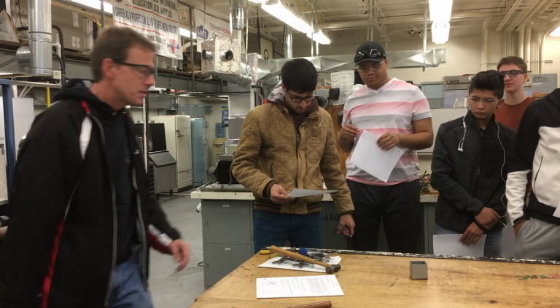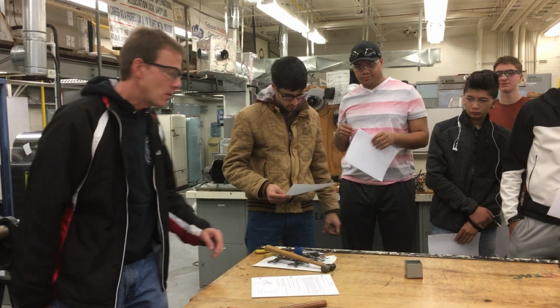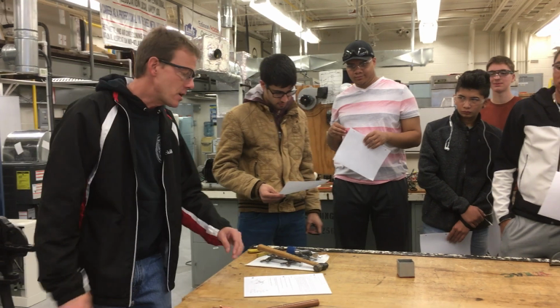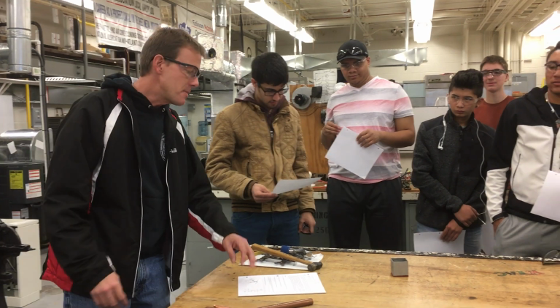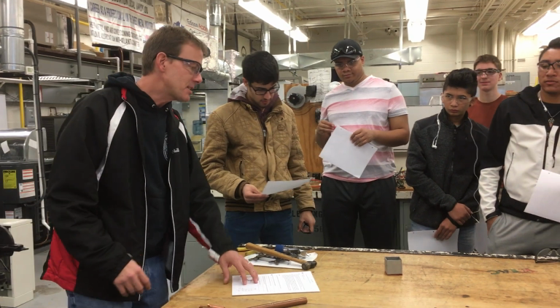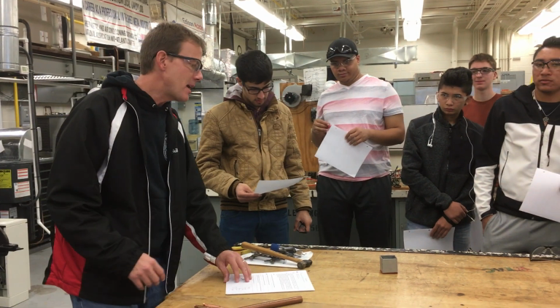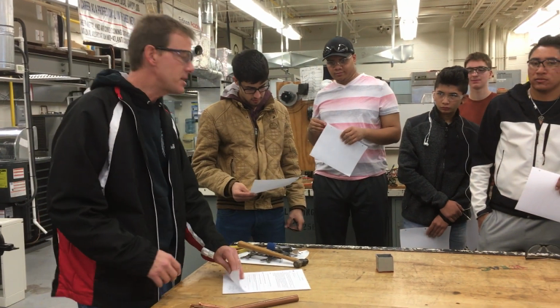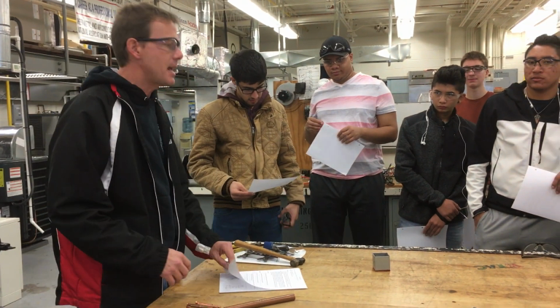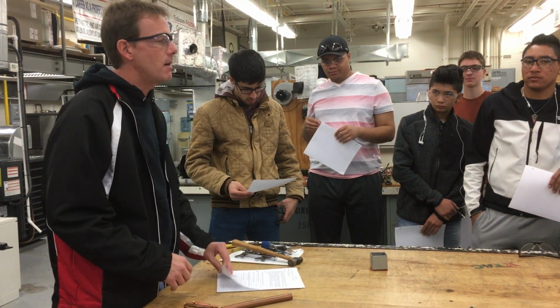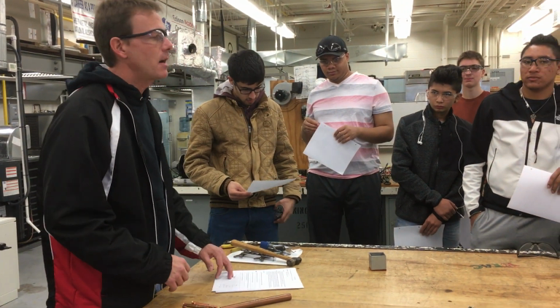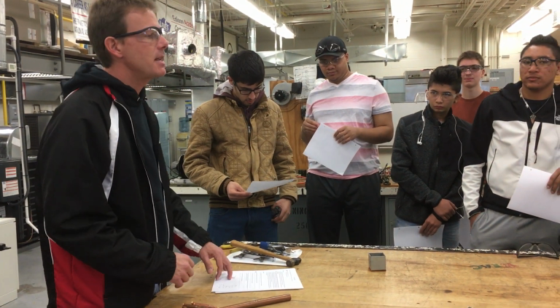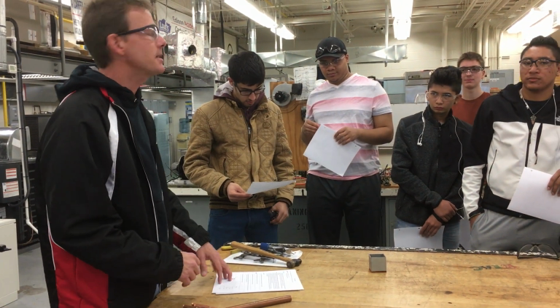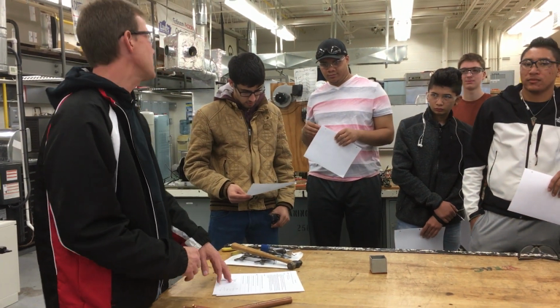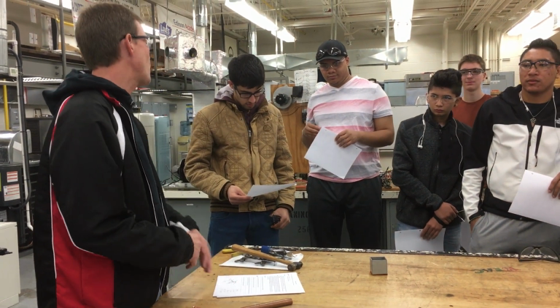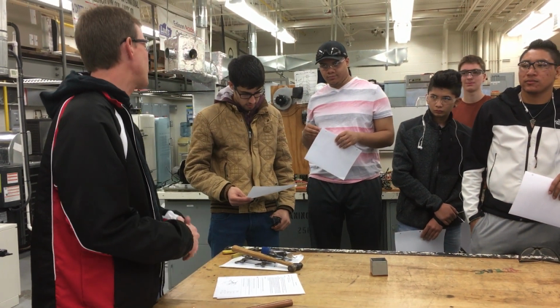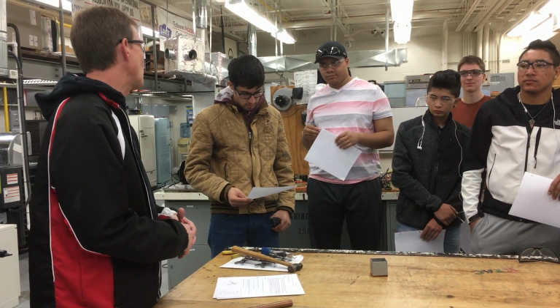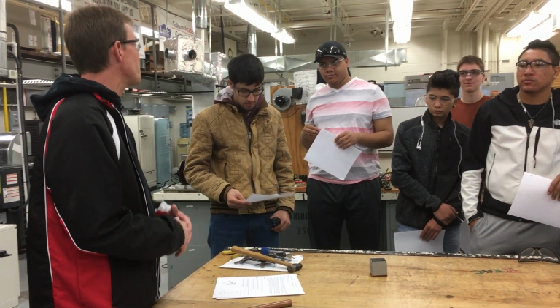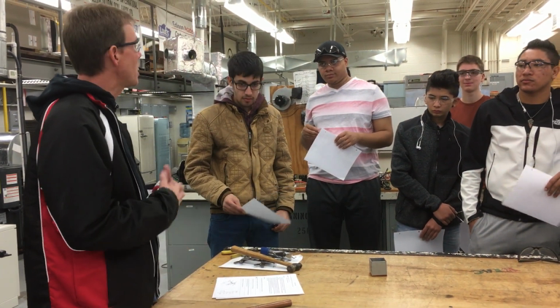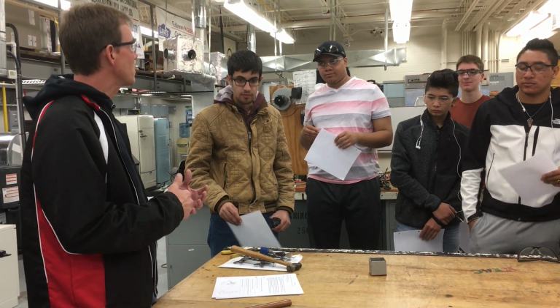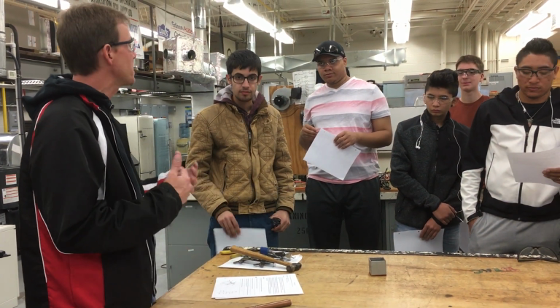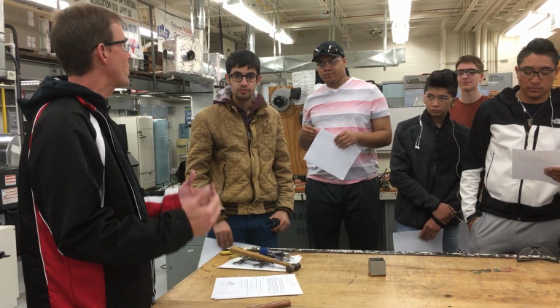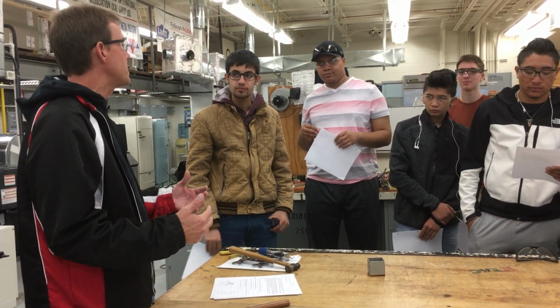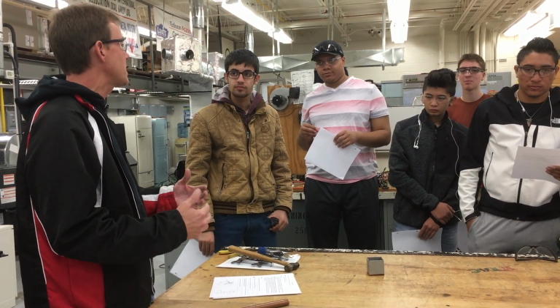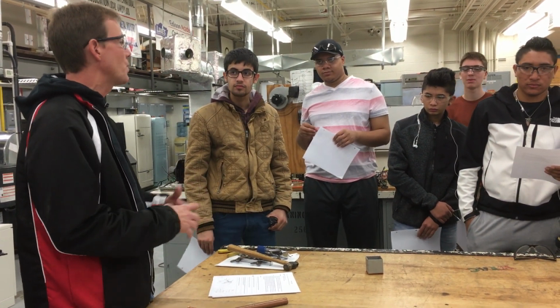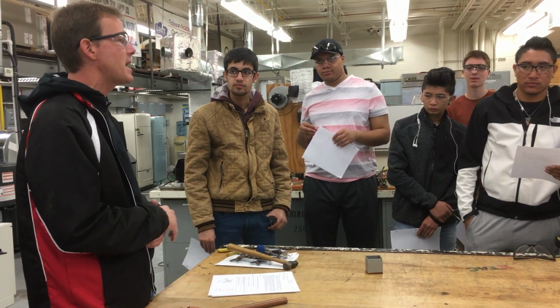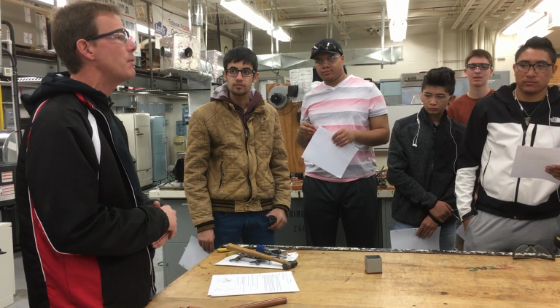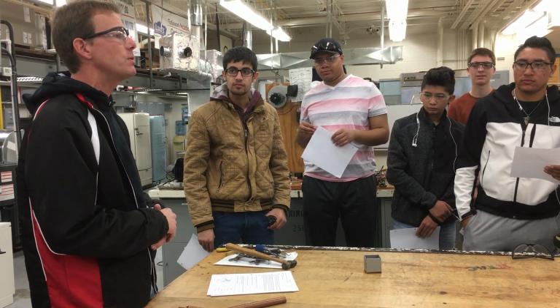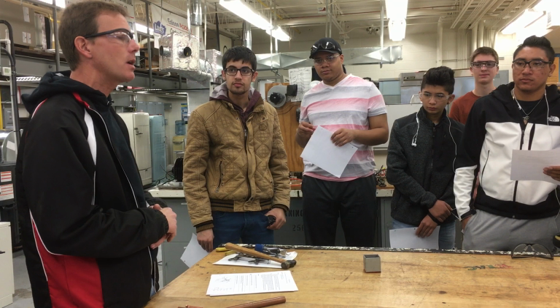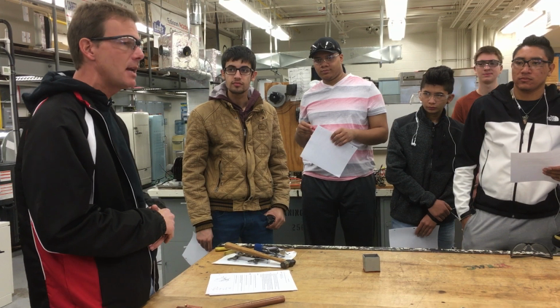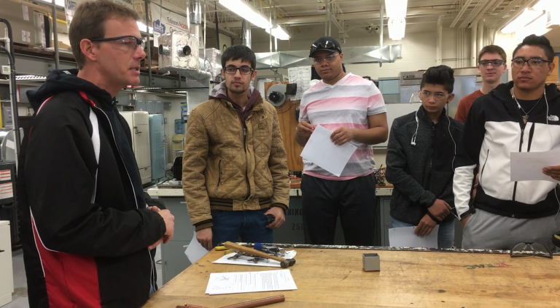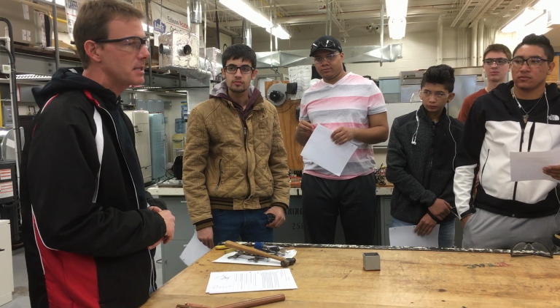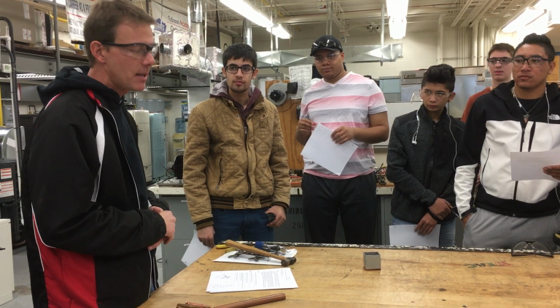You're going to be swaging now, and this is in prep for soldering and brazing and really how we do our connections.